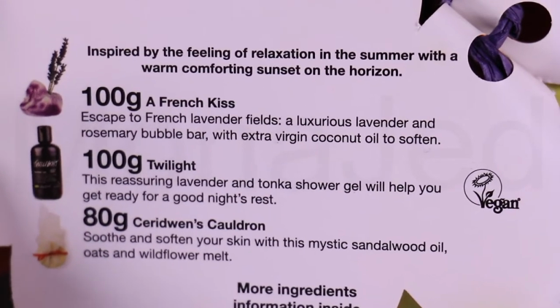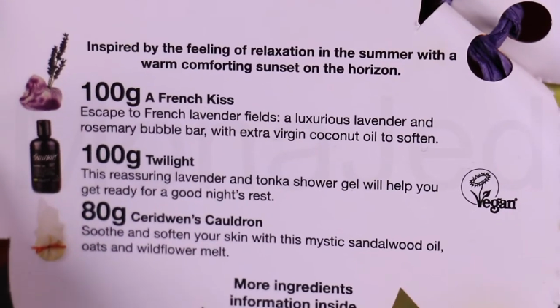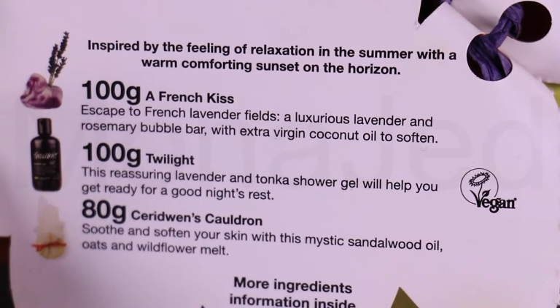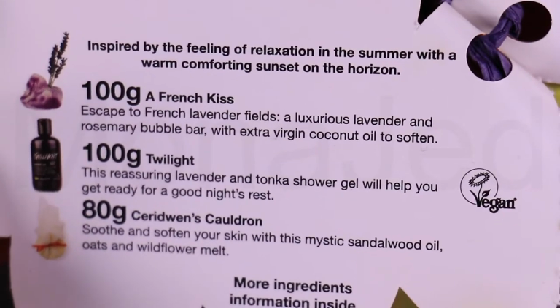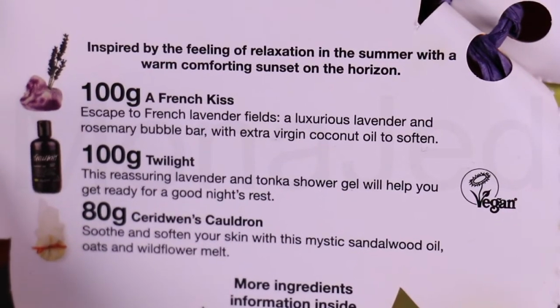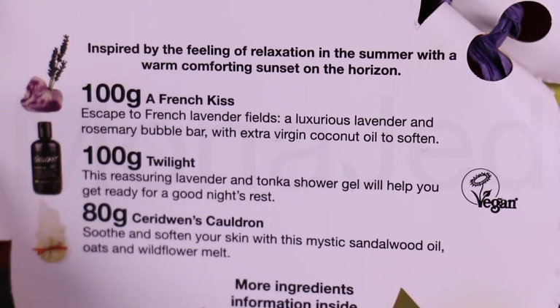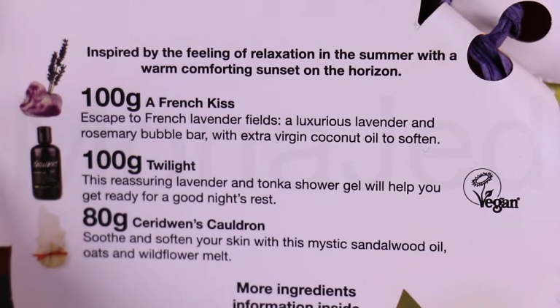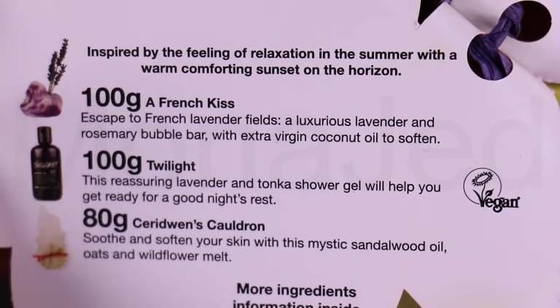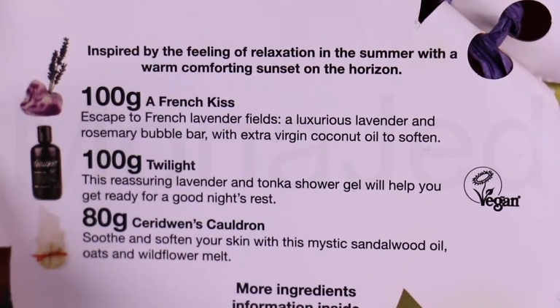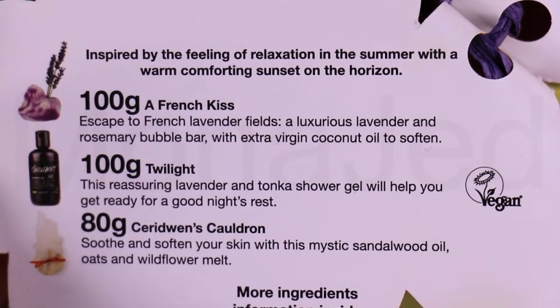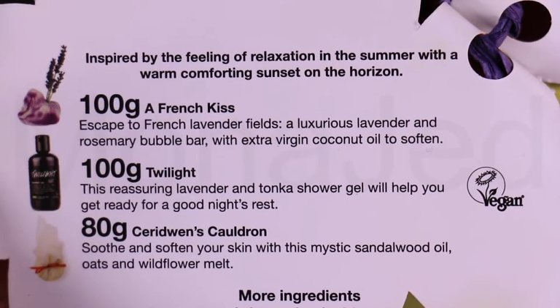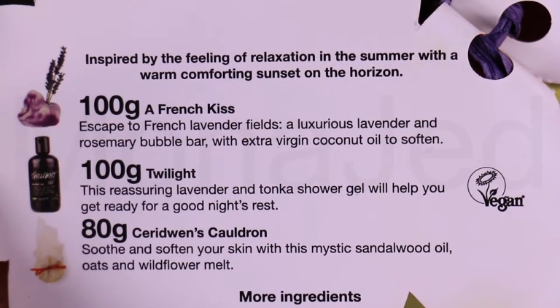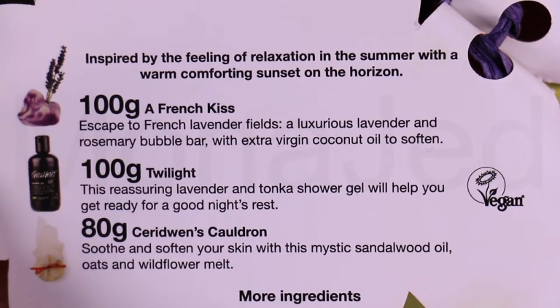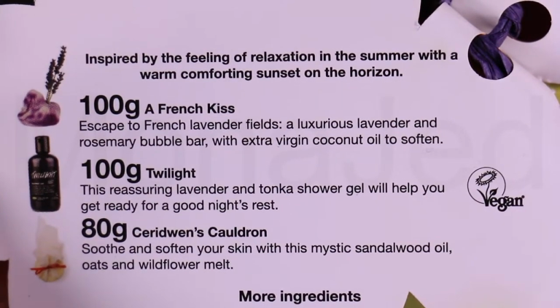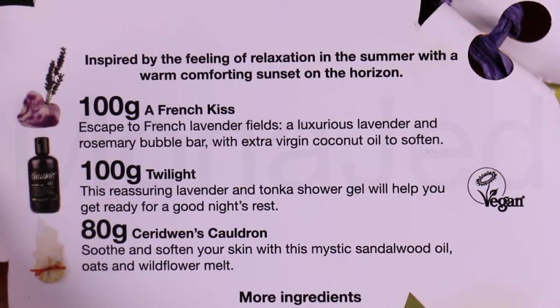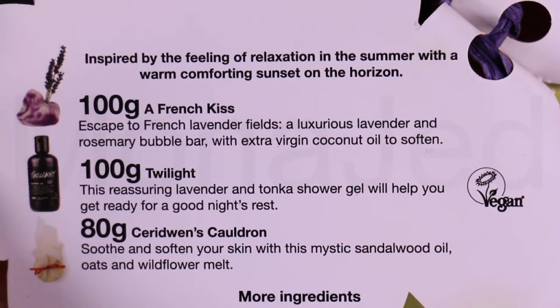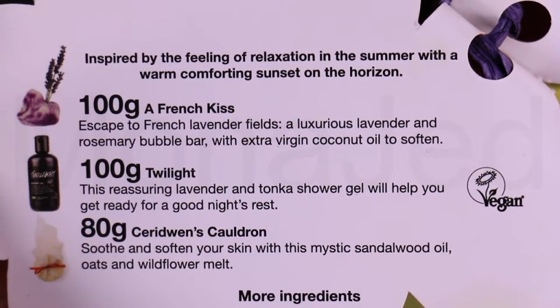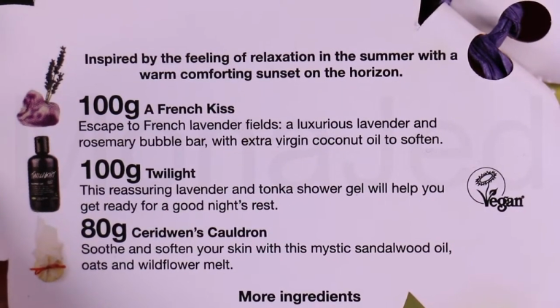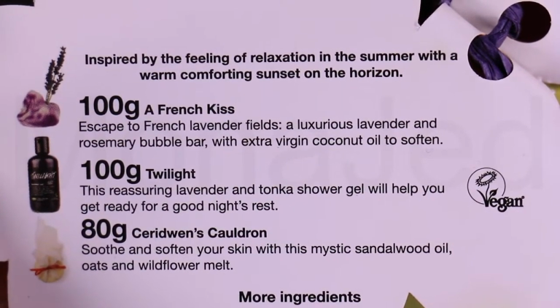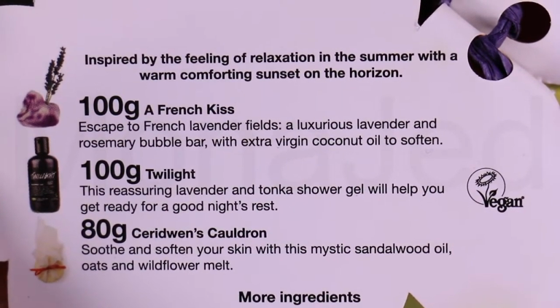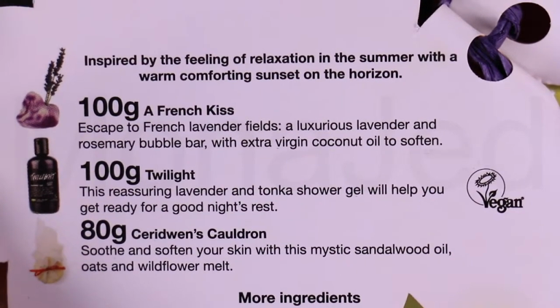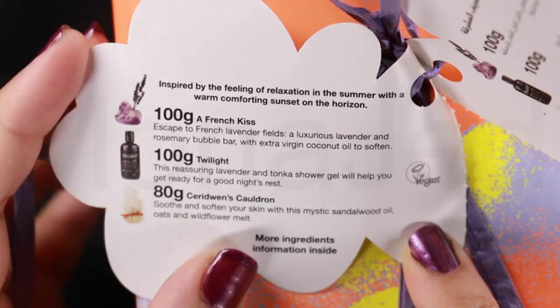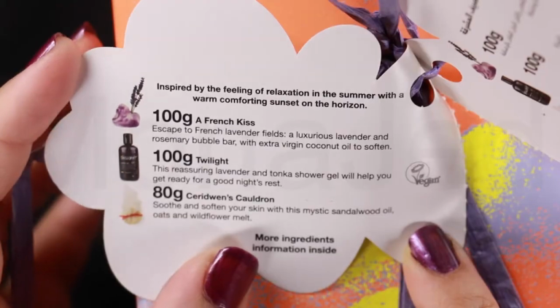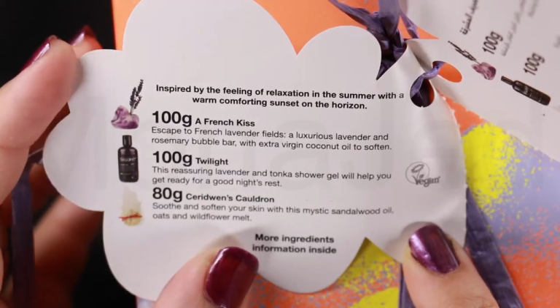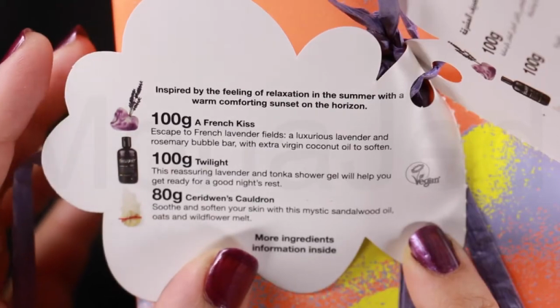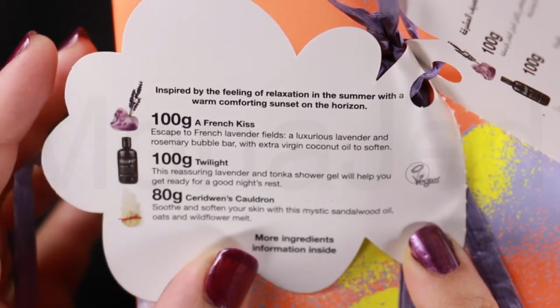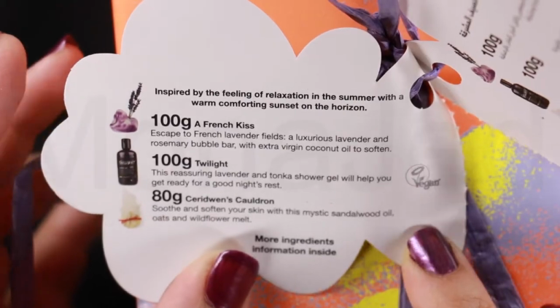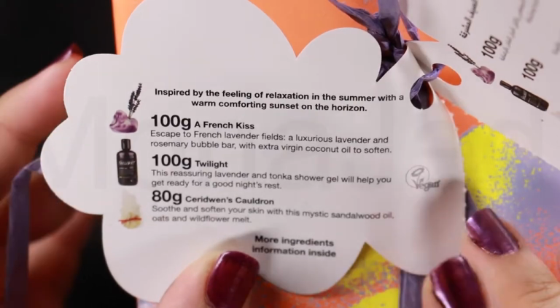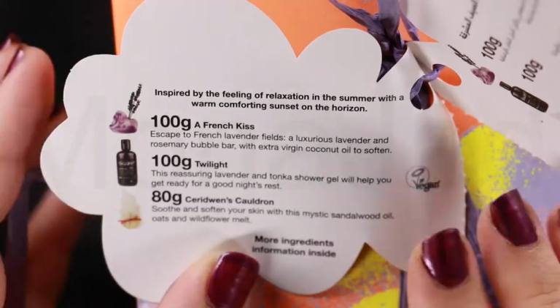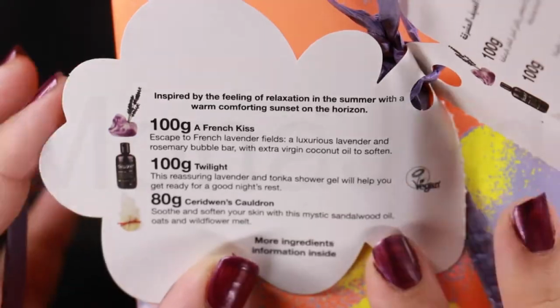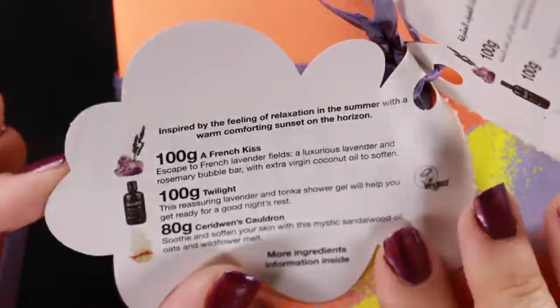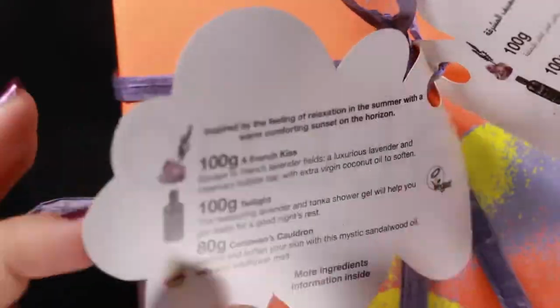Lush has given us a French Kiss, Feel Blissful at Bedtime Bubble Bar, Keridwyn's Cauldron, which is magically soothed skin — this is a bath melt. And they've also given us a shower gel, which is Twilight.